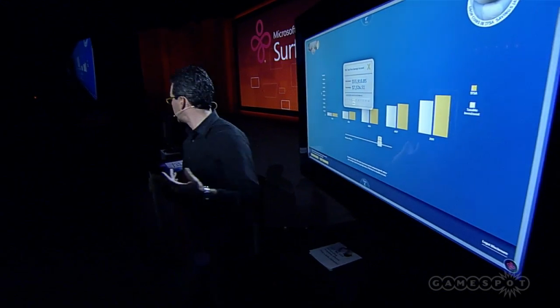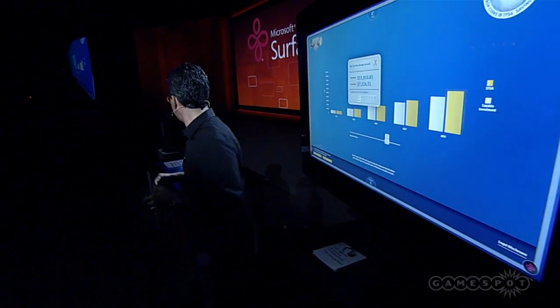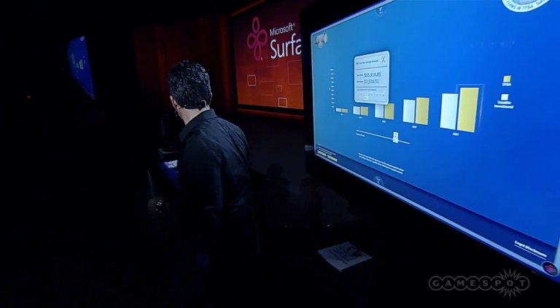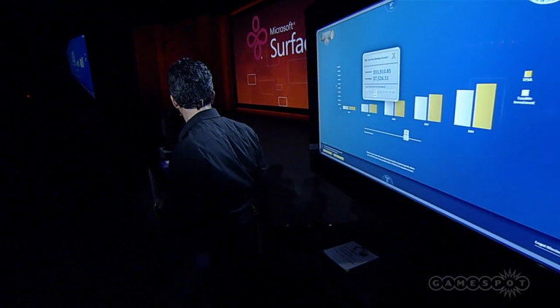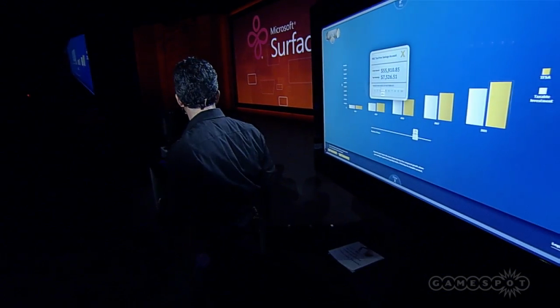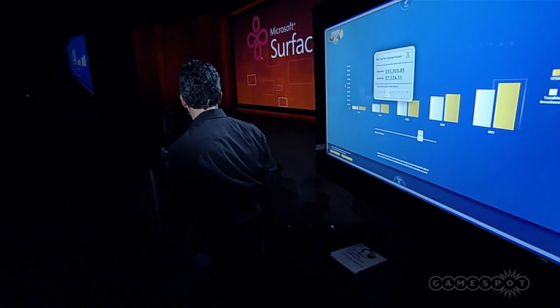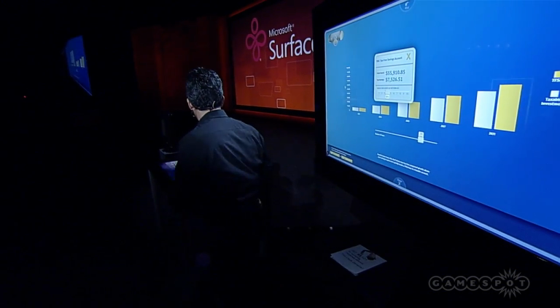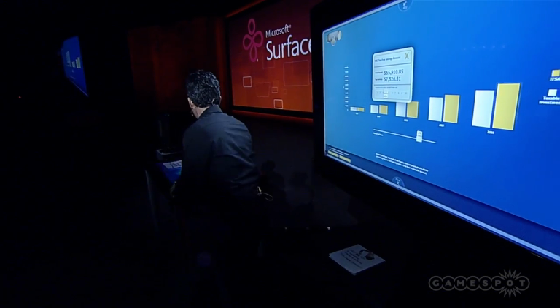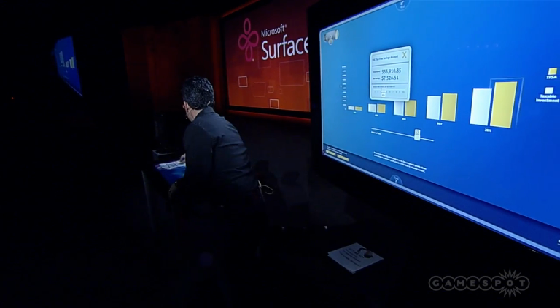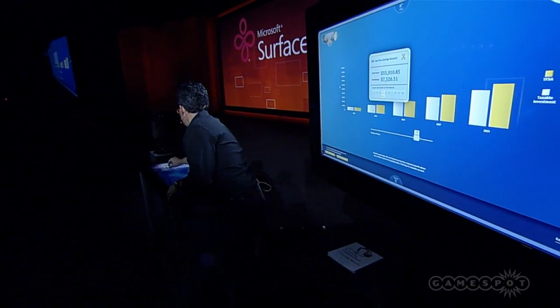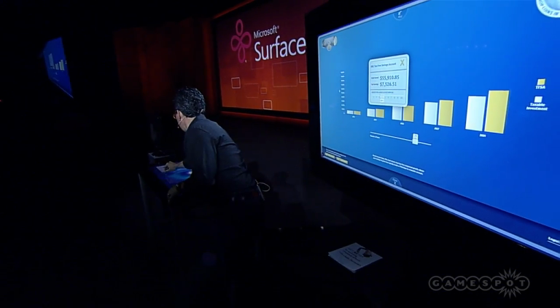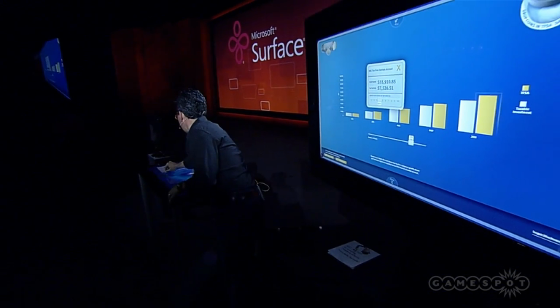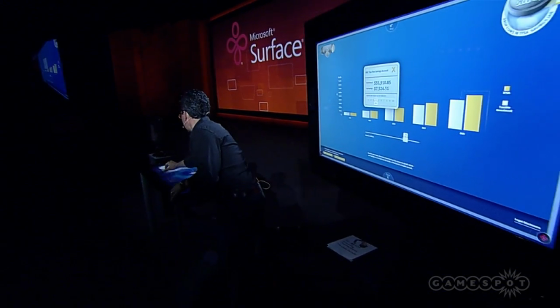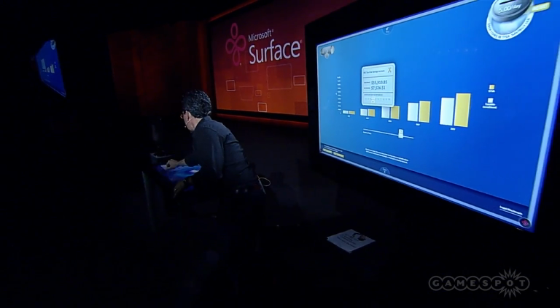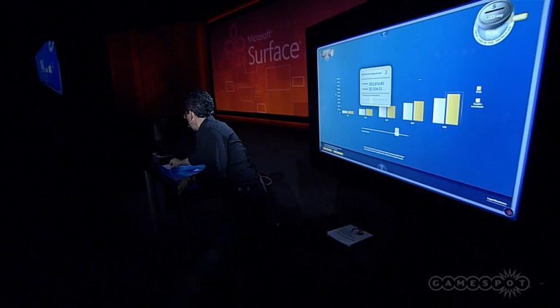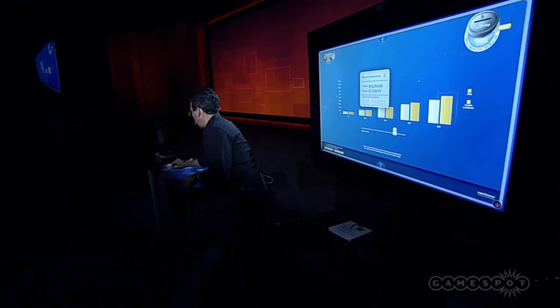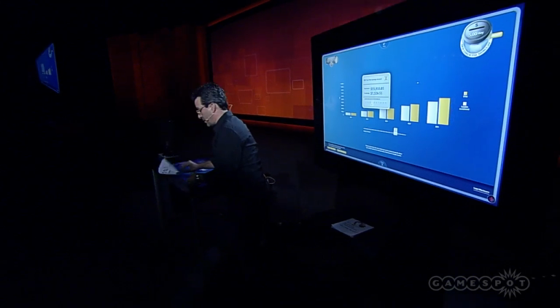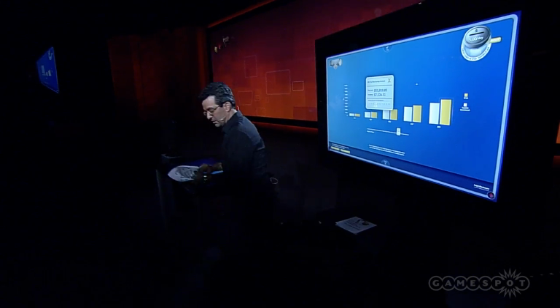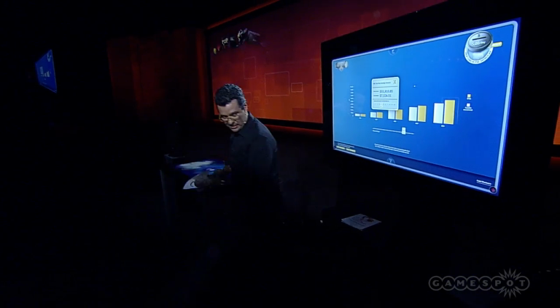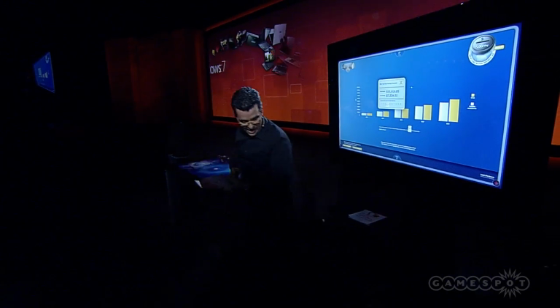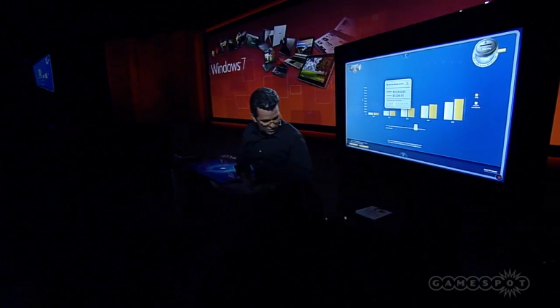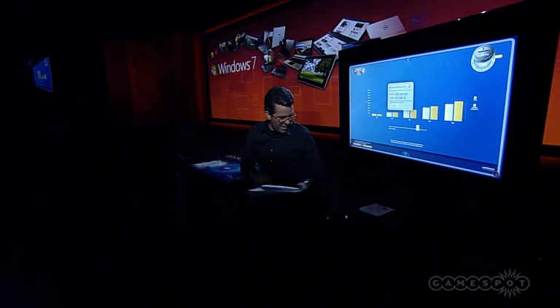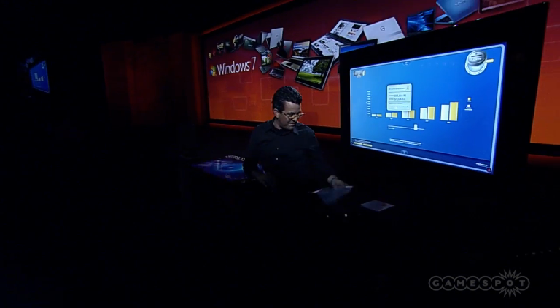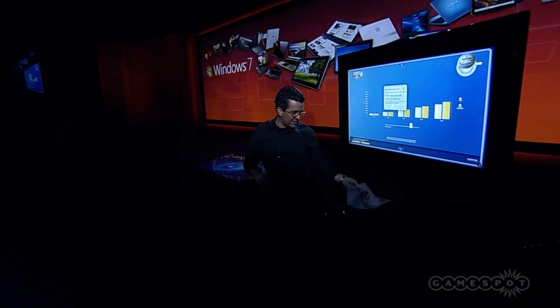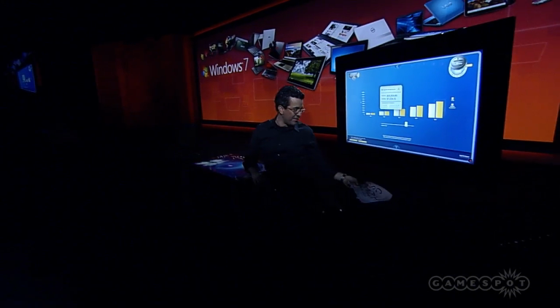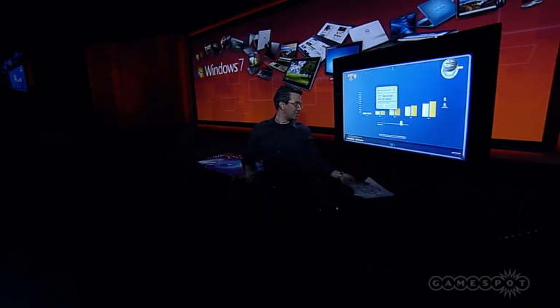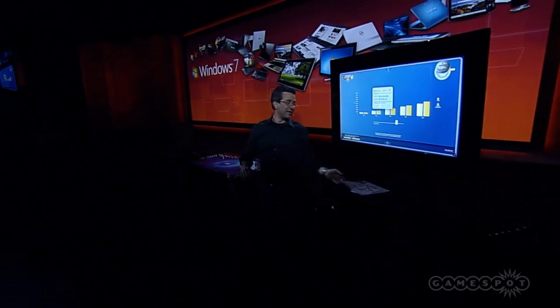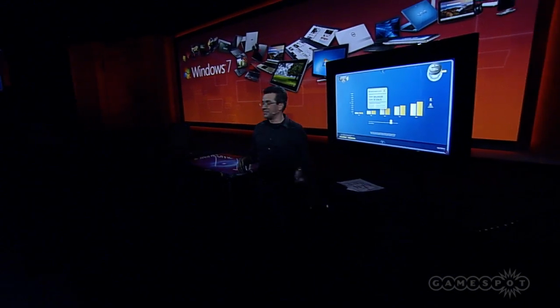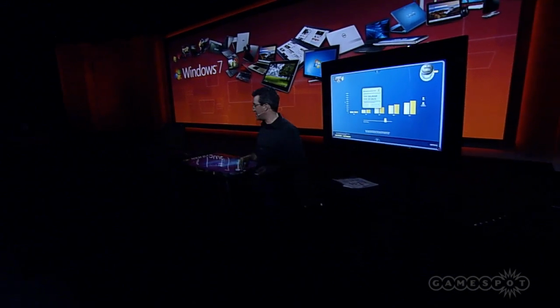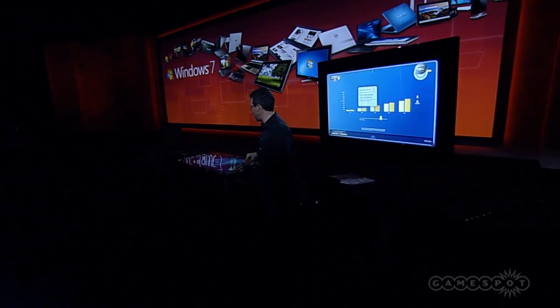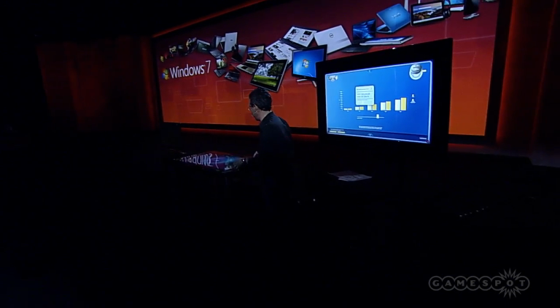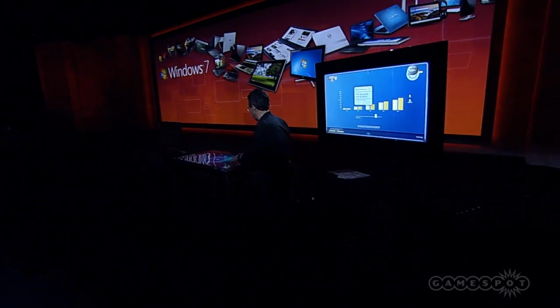Steve, come back out — you can take a look at what it looks like to have 20 fingers on the screen at the same time. You got 10, I got 10 — there we go.